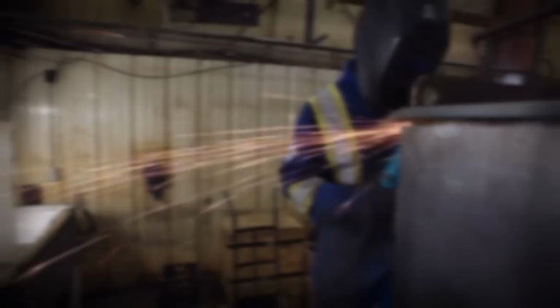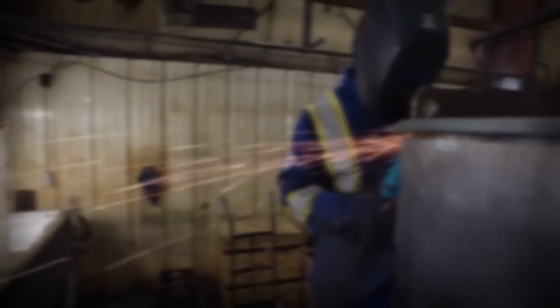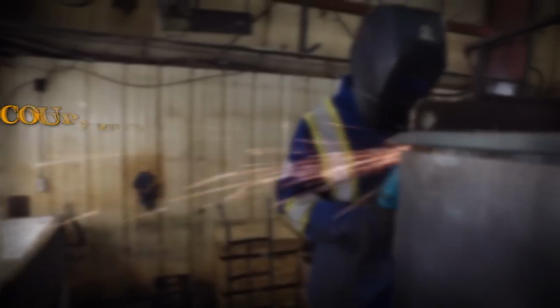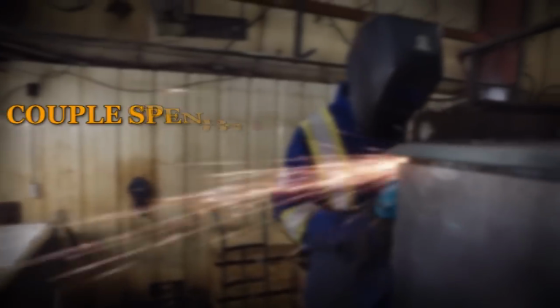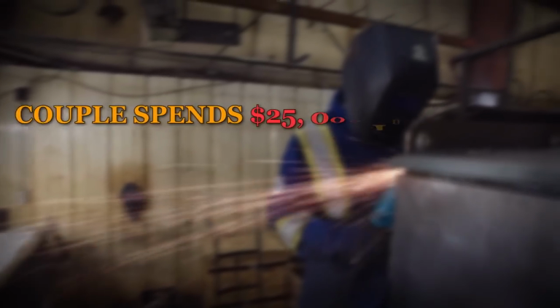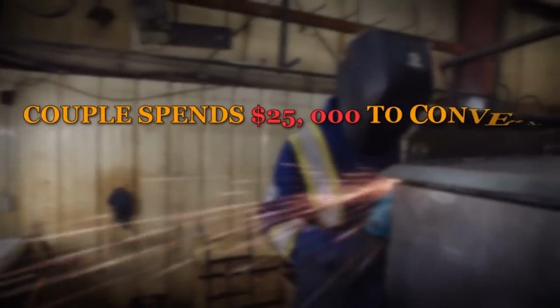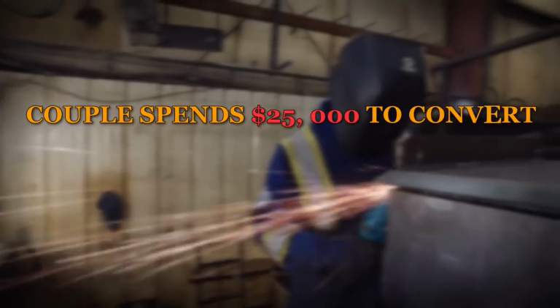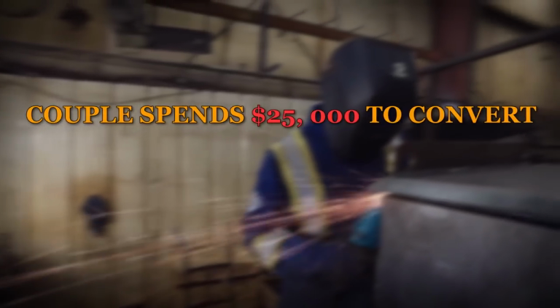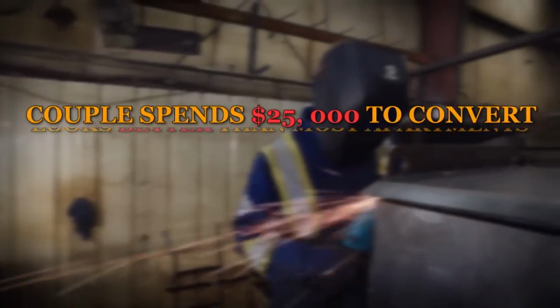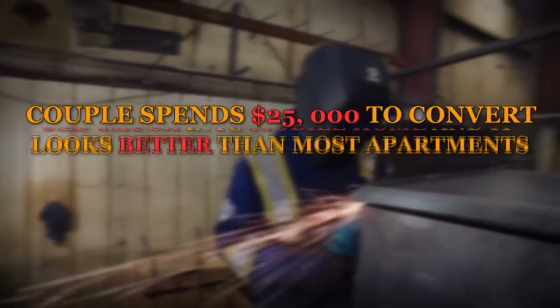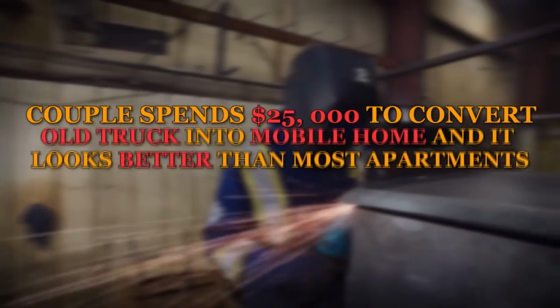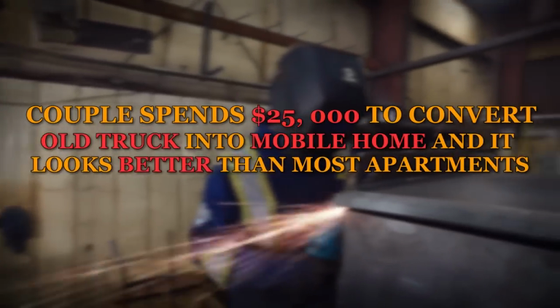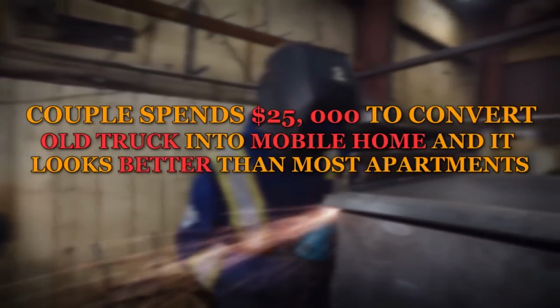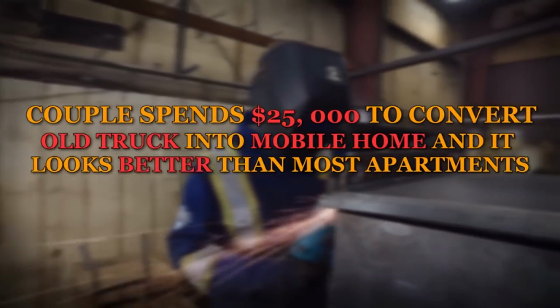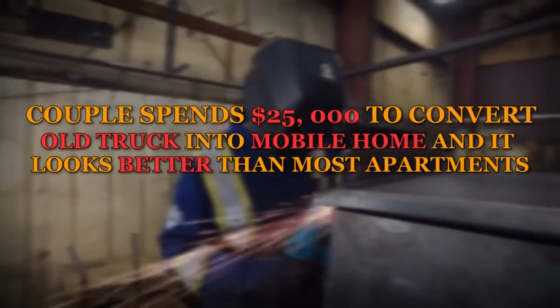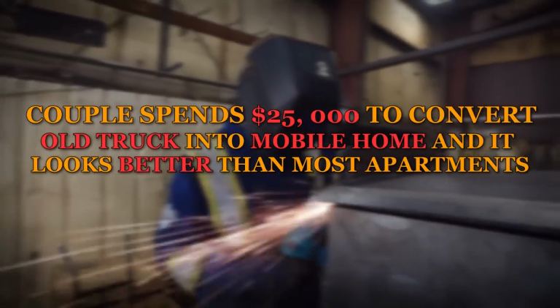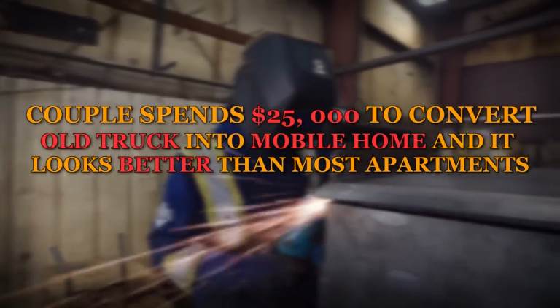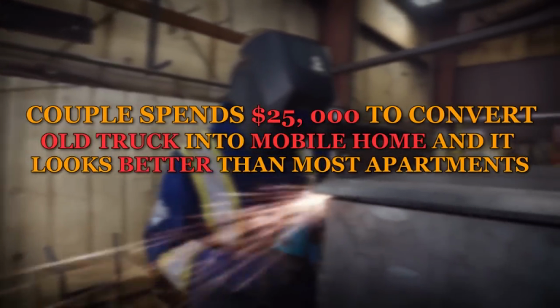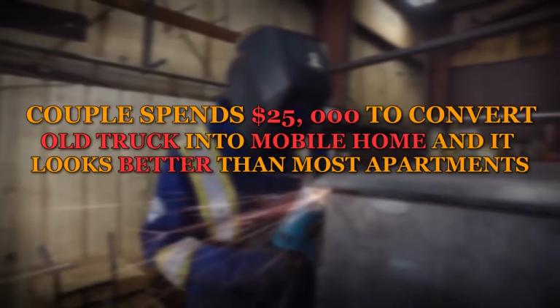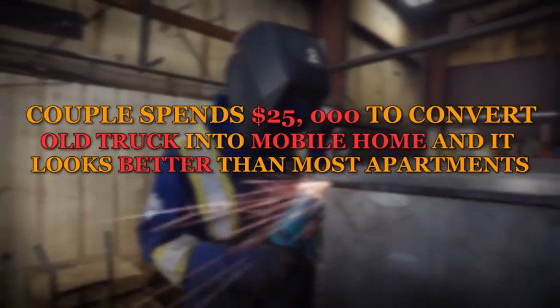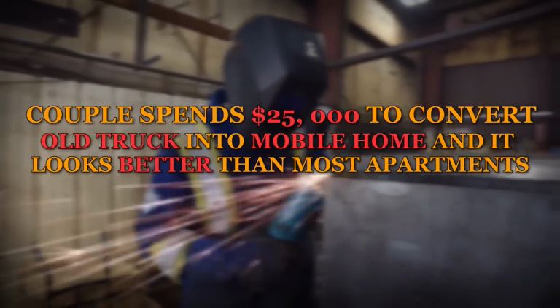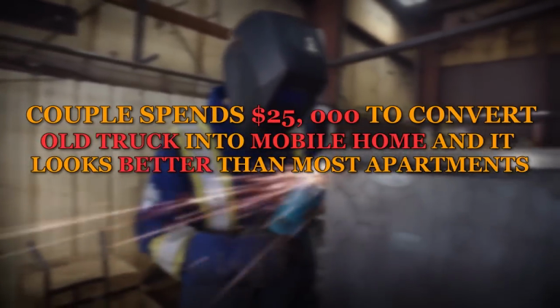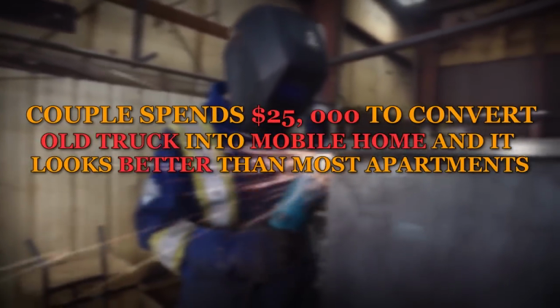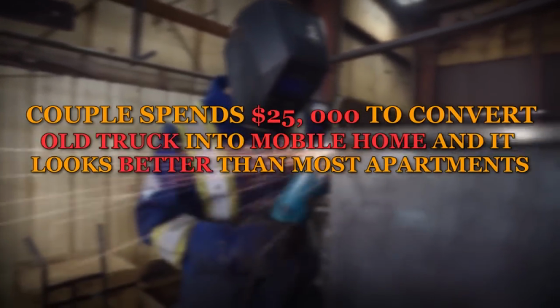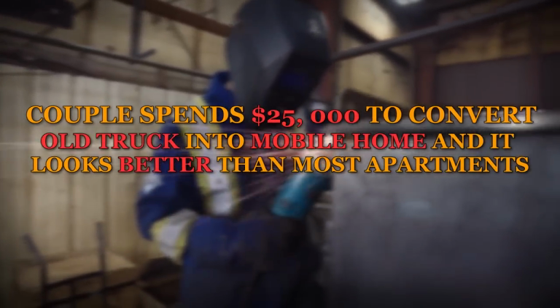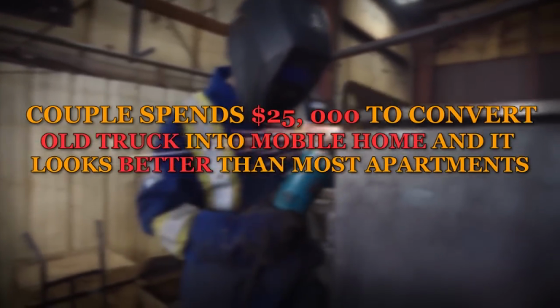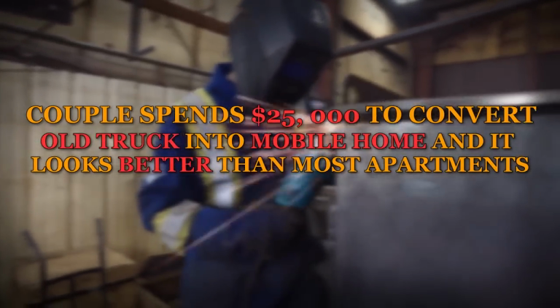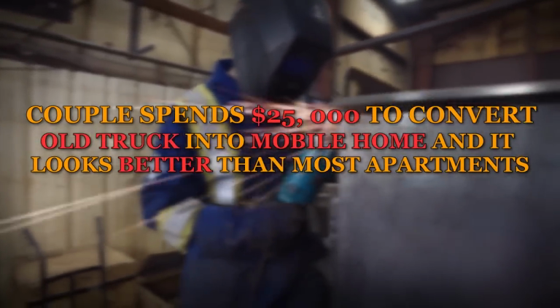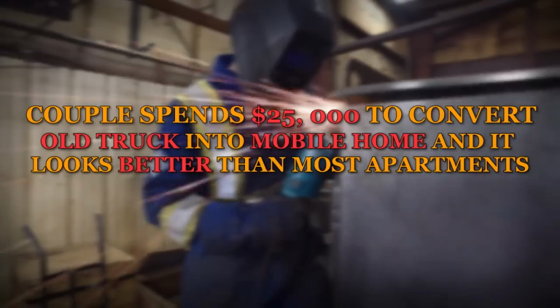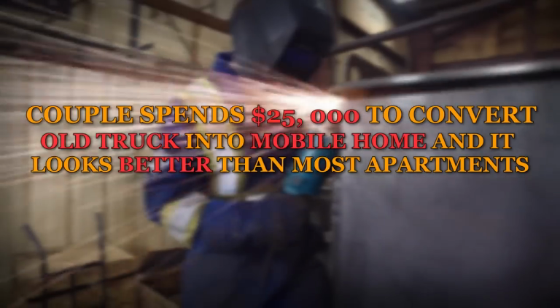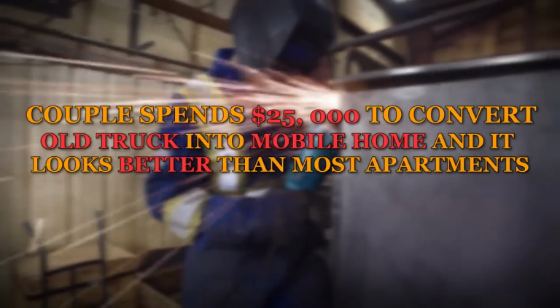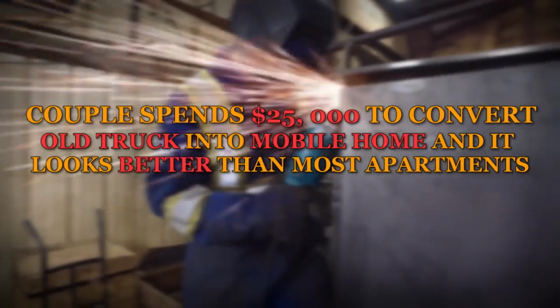A couple spends $25,000 to convert an old truck into a mobile home, and it looks better than most apartments.